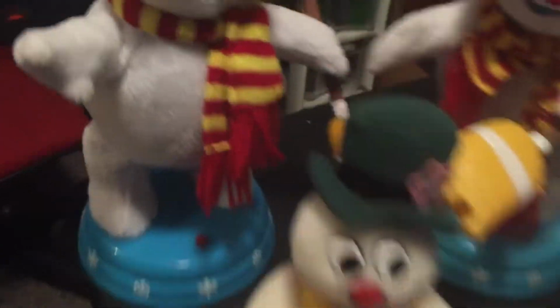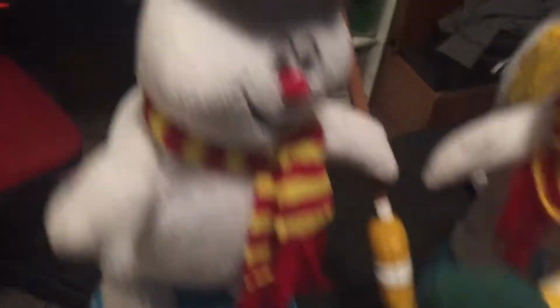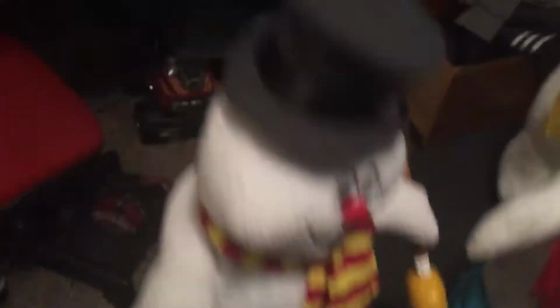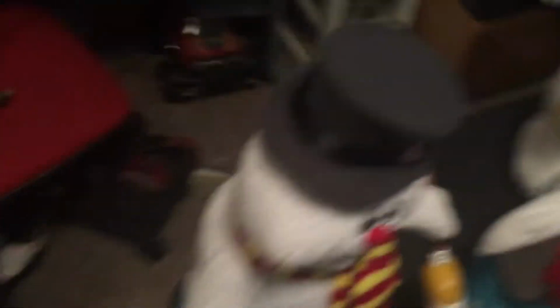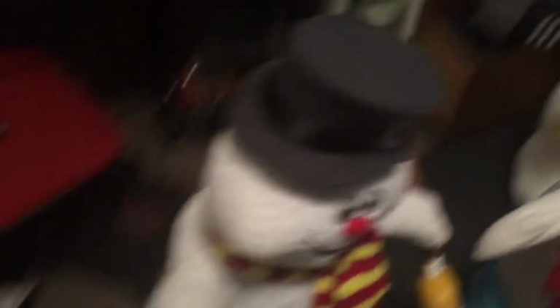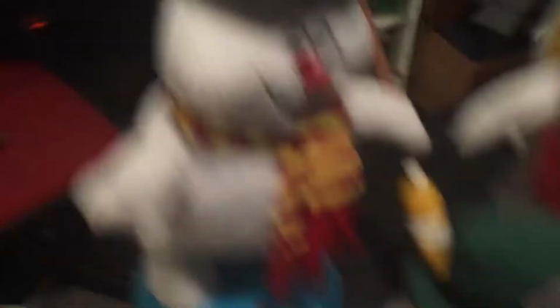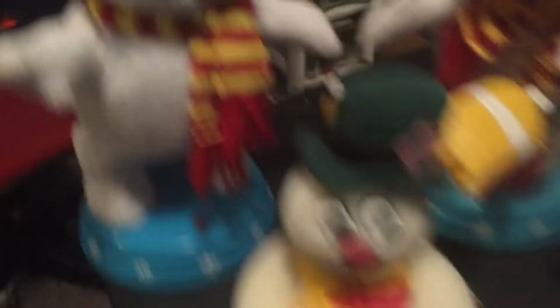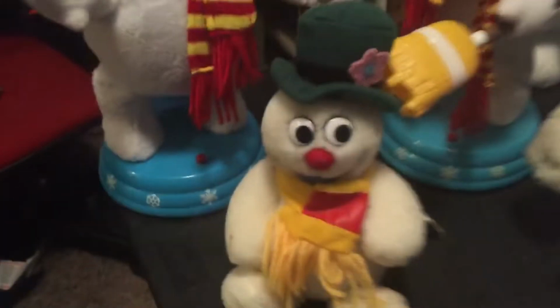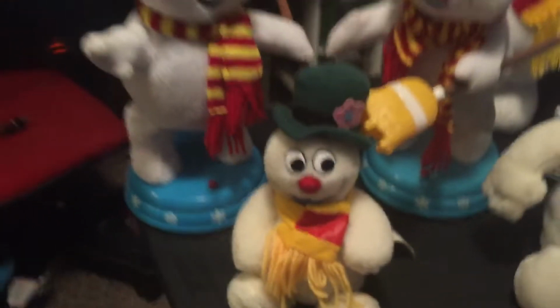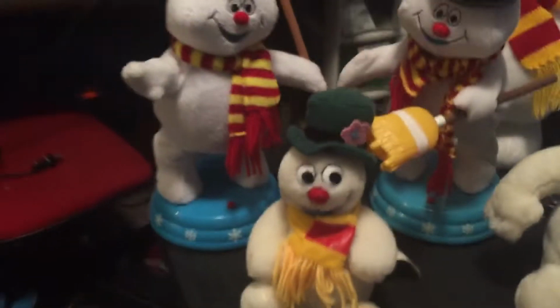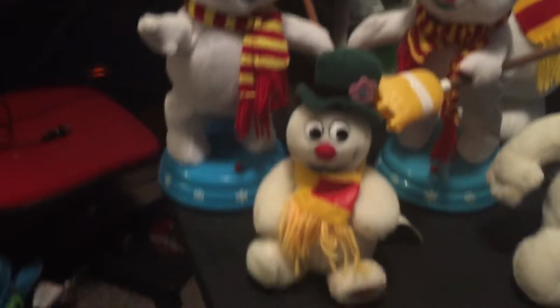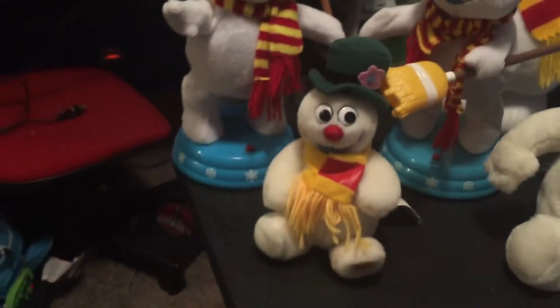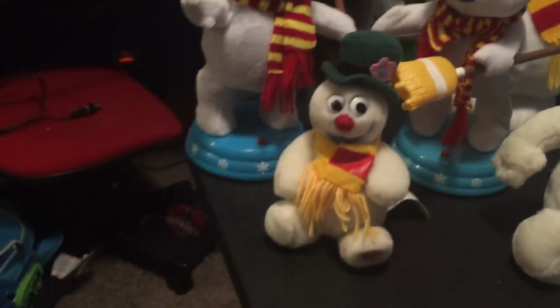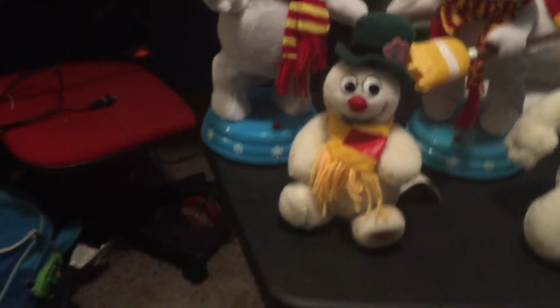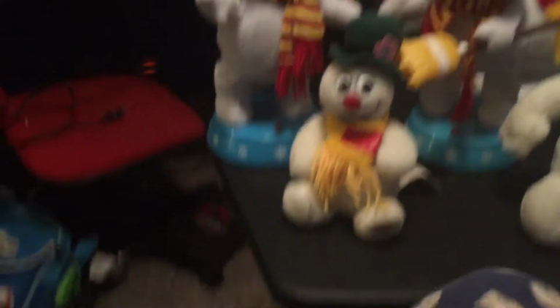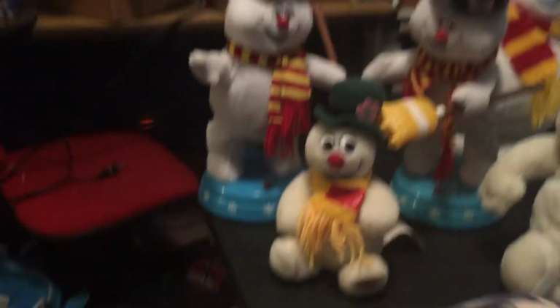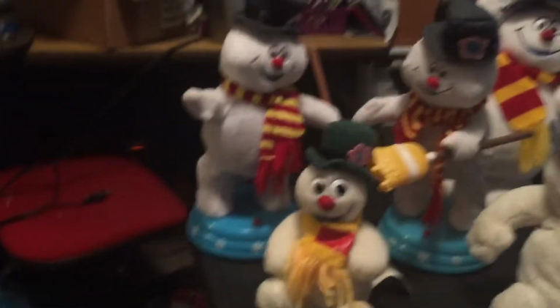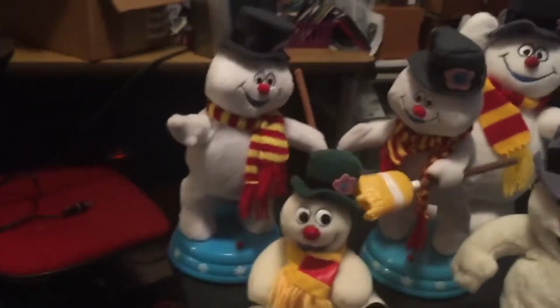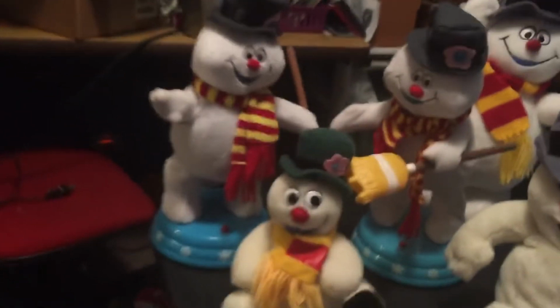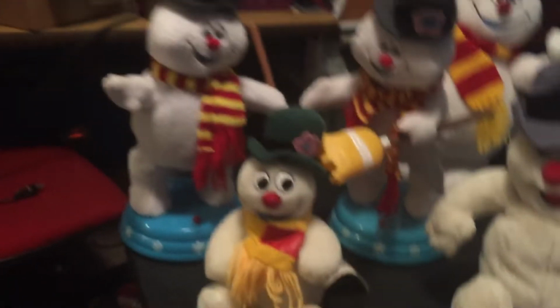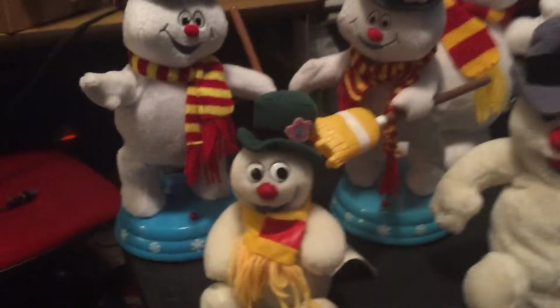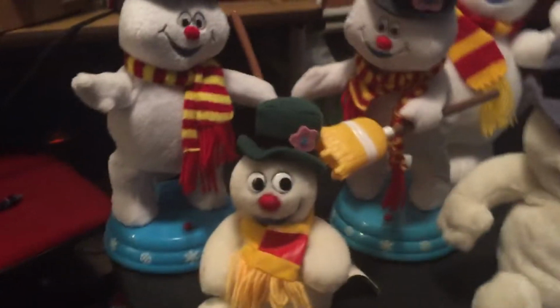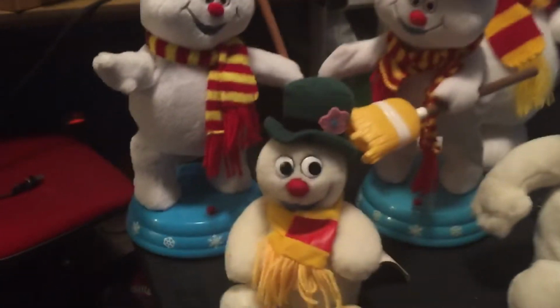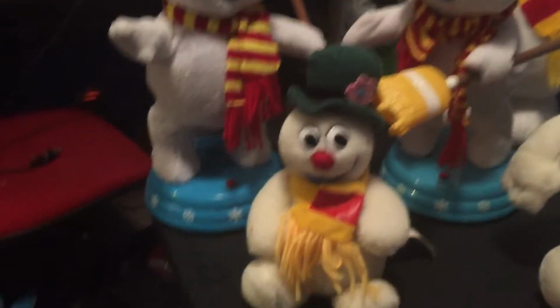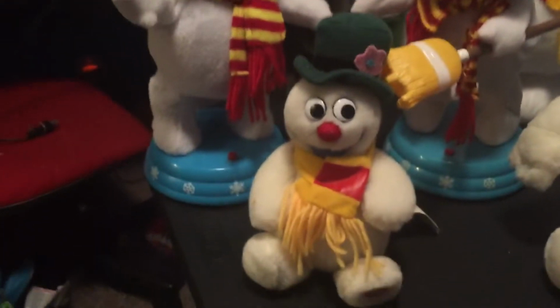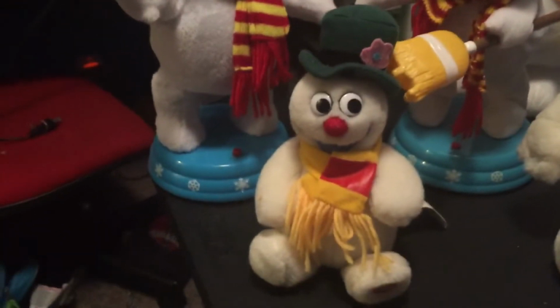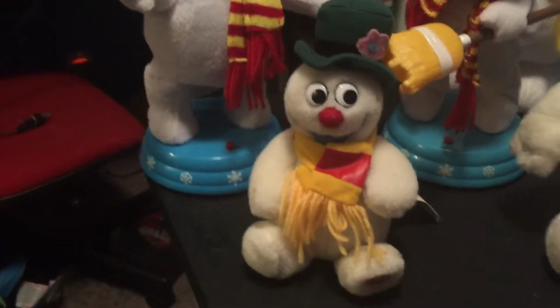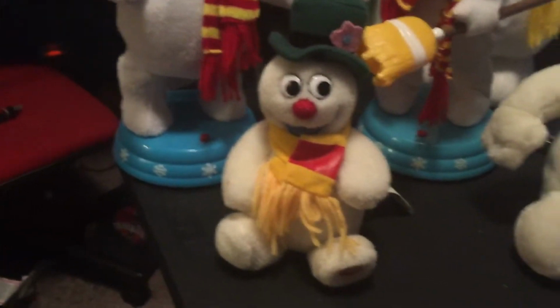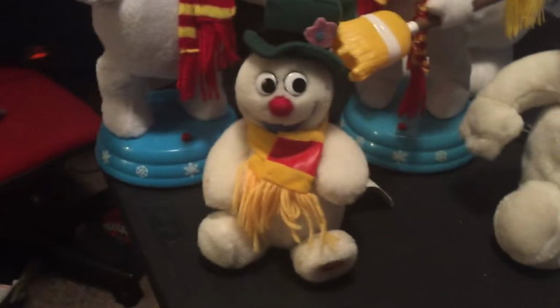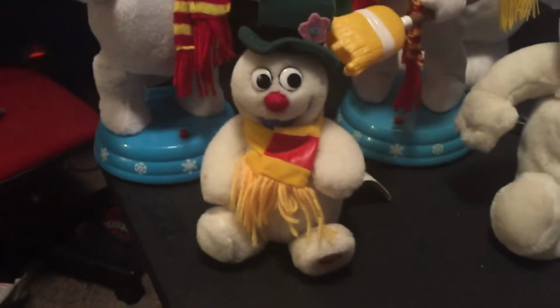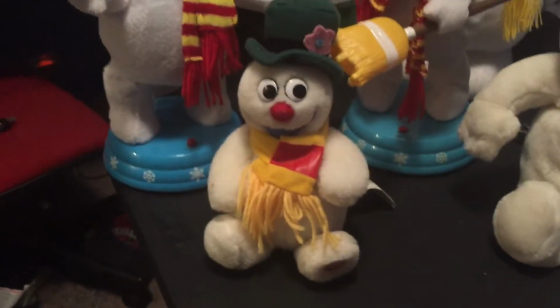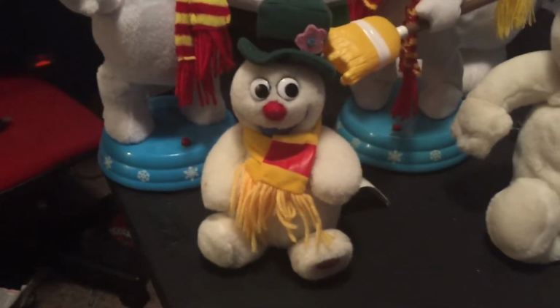Hey guys, how are you? Welcome to another video and today I'm doing my Shimmy Rudolph and Frosty collection.